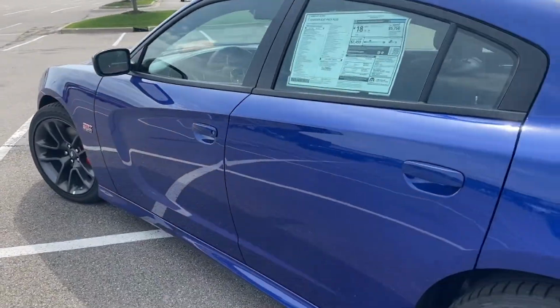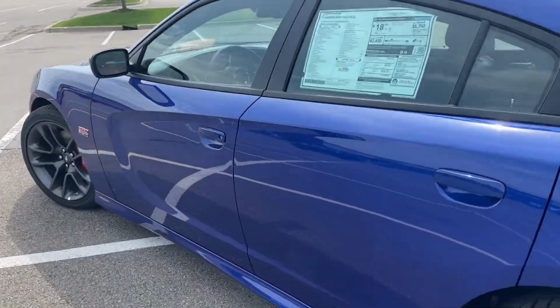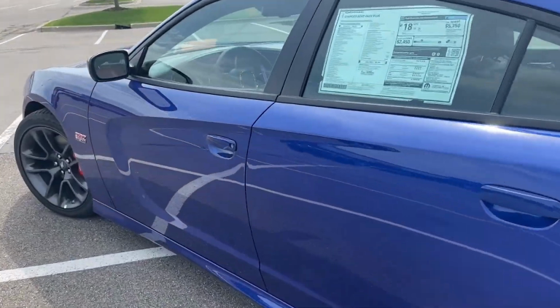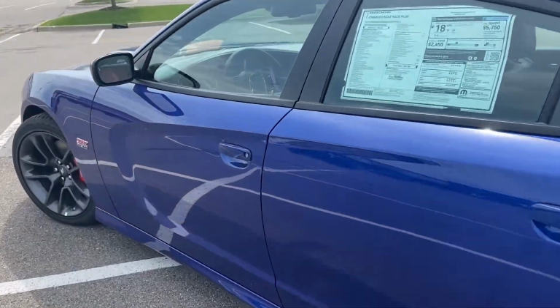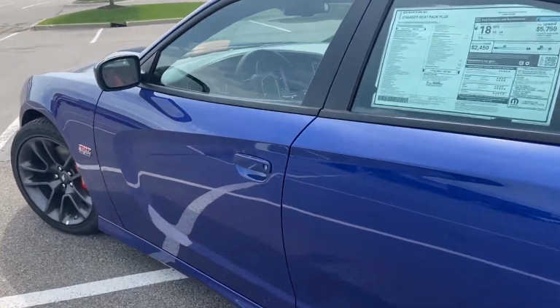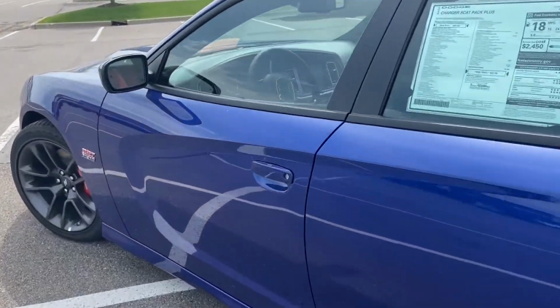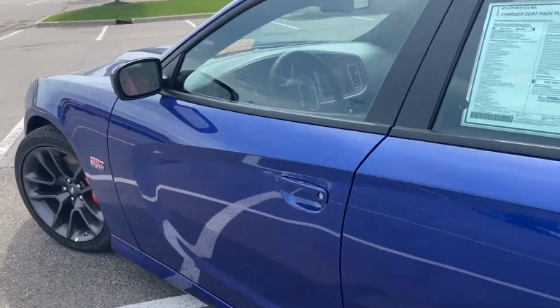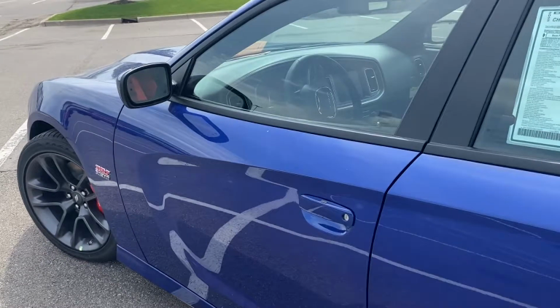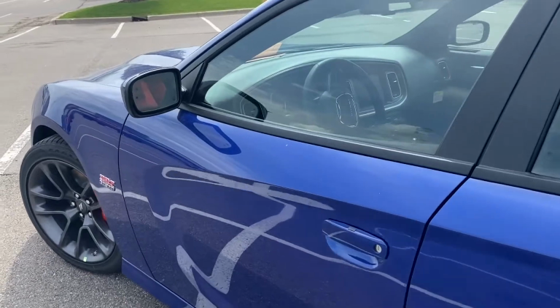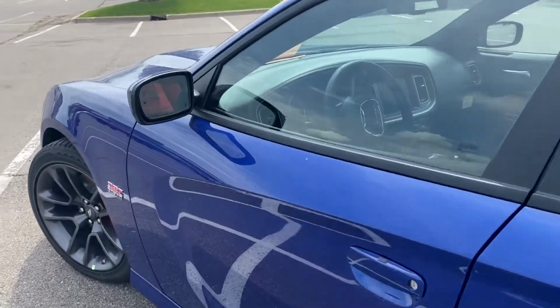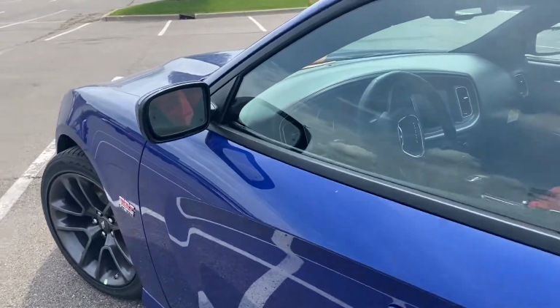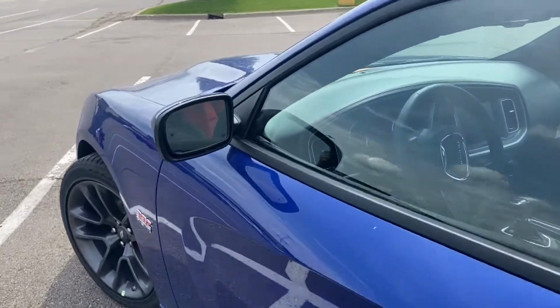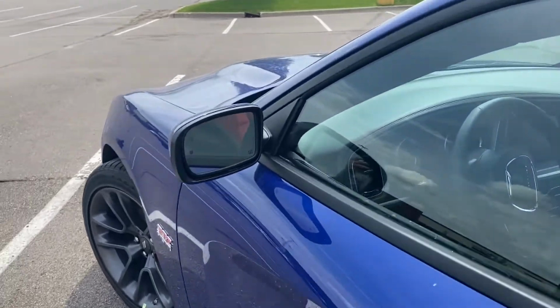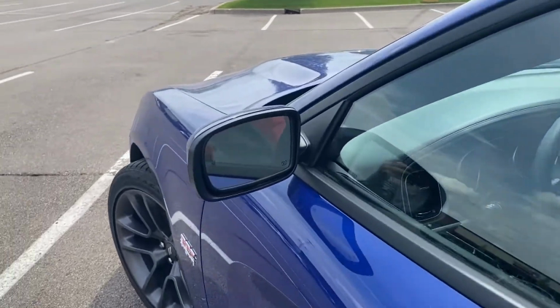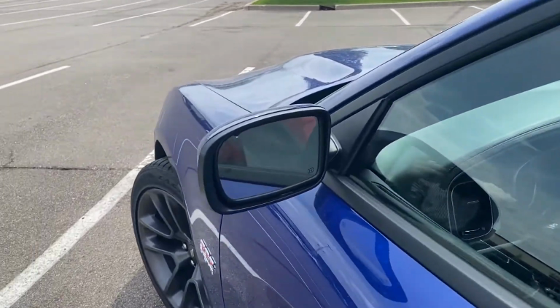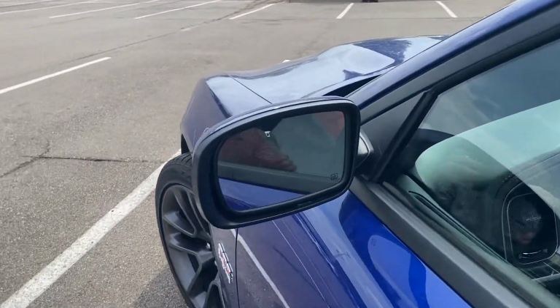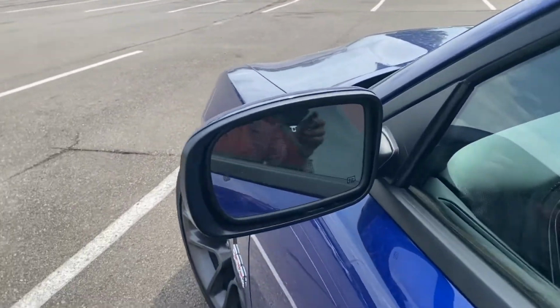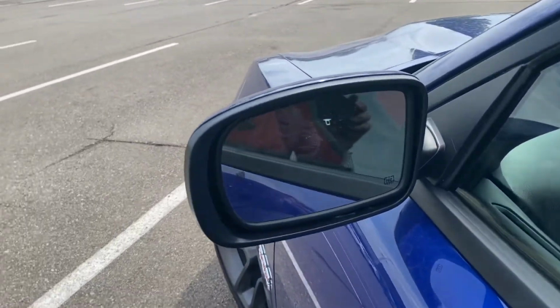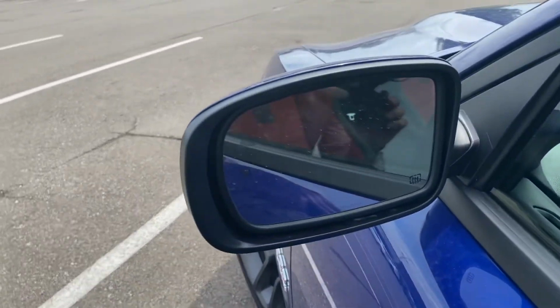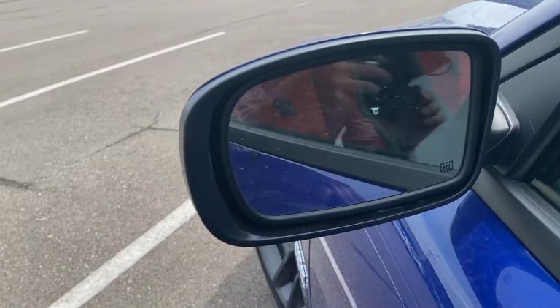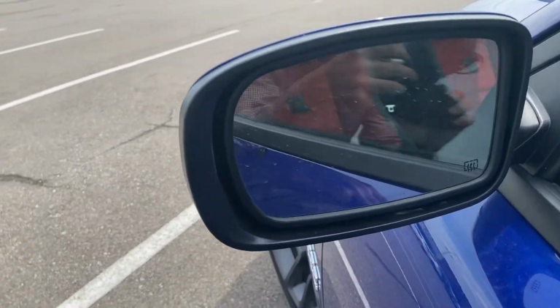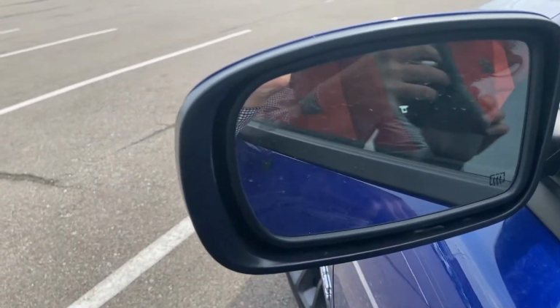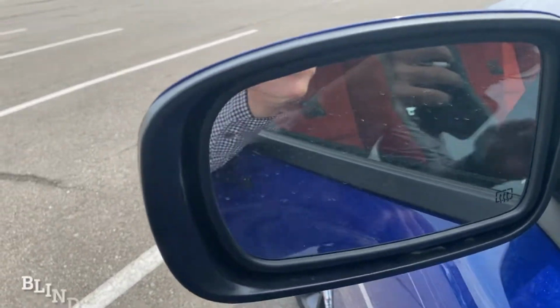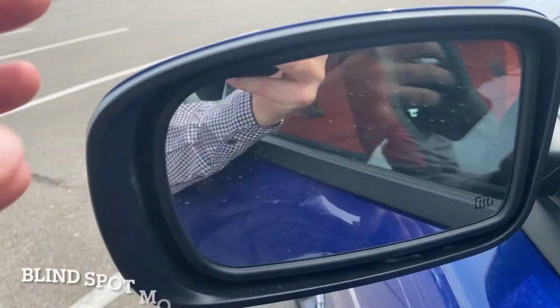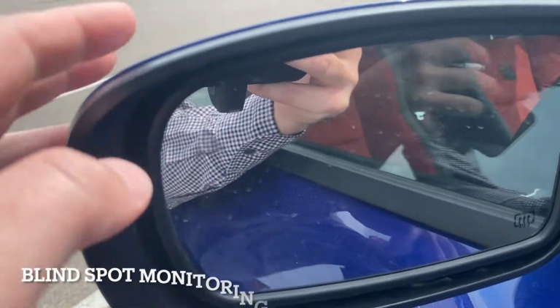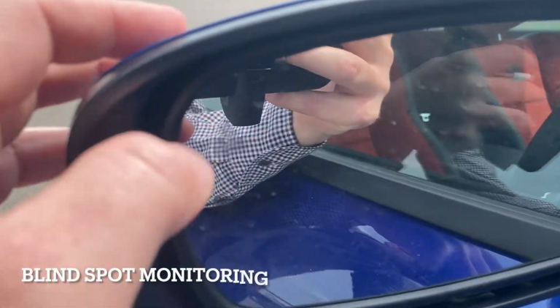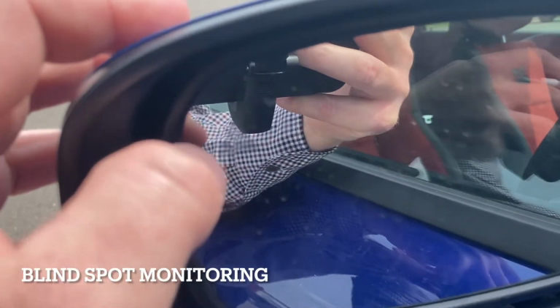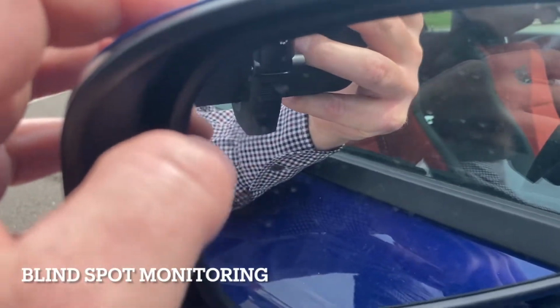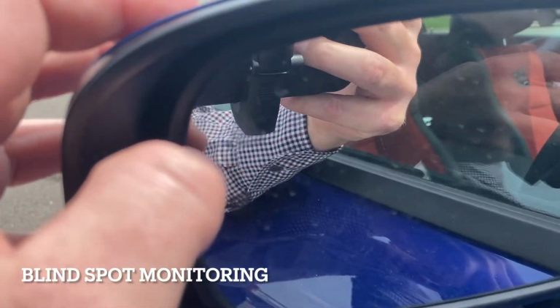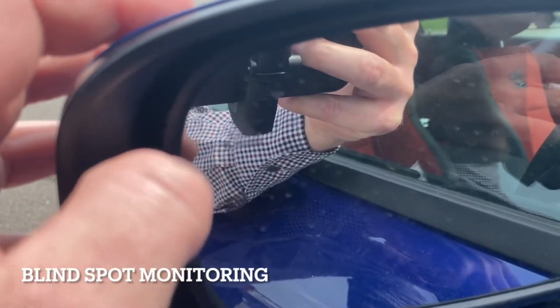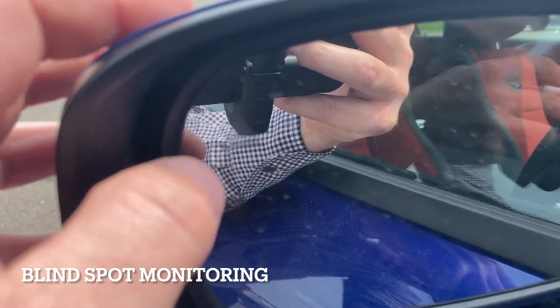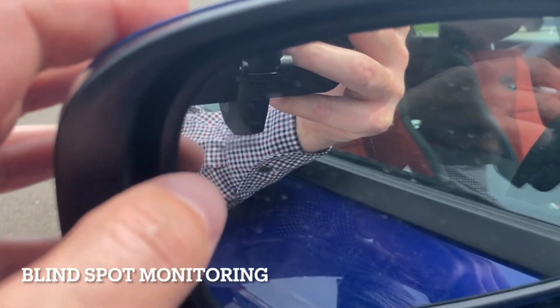This one also has the blind spot monitoring package, so you guys will see the triangle right there for that.